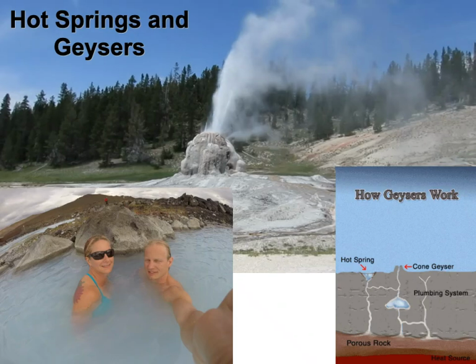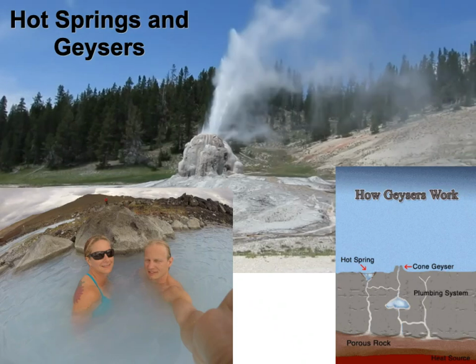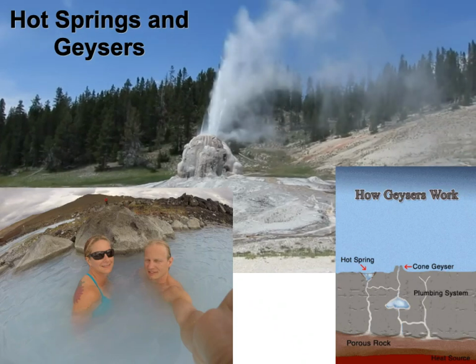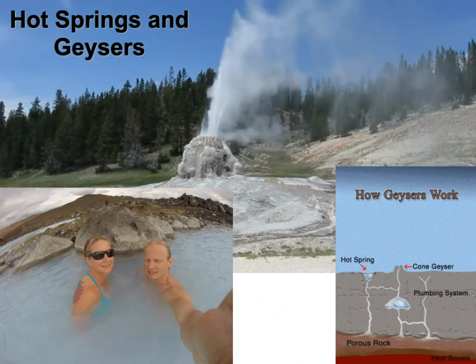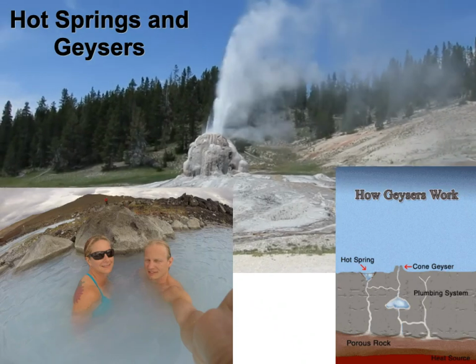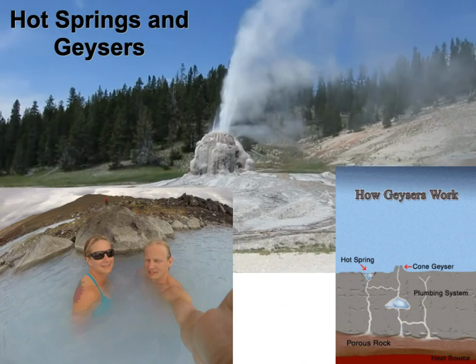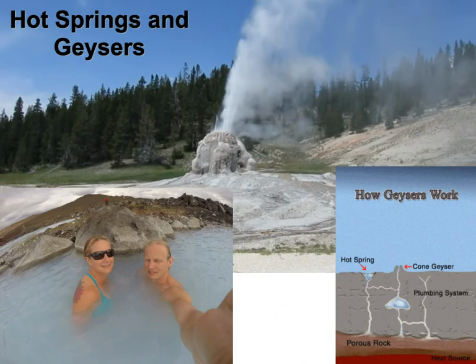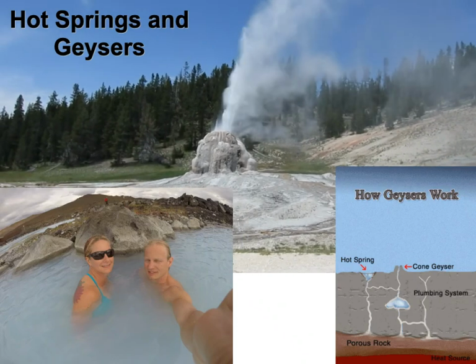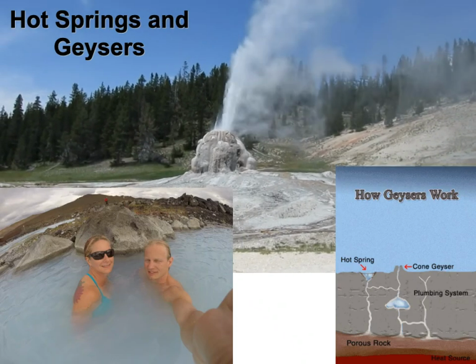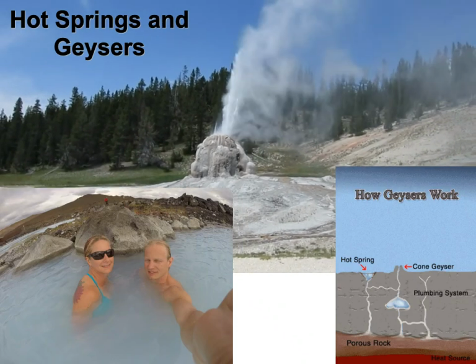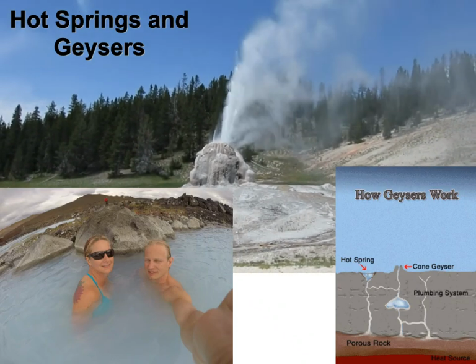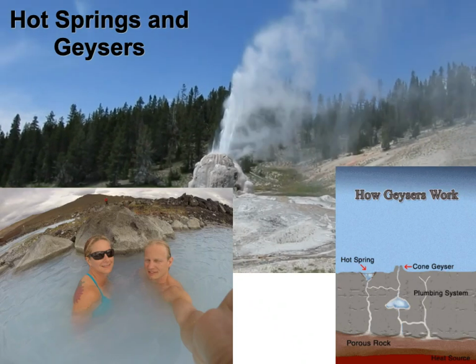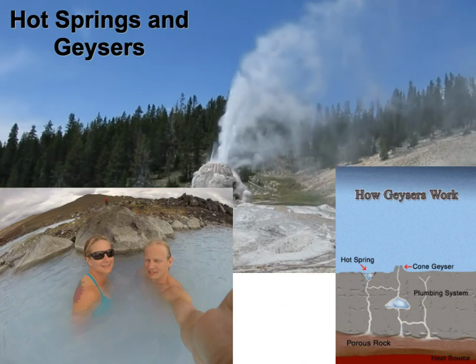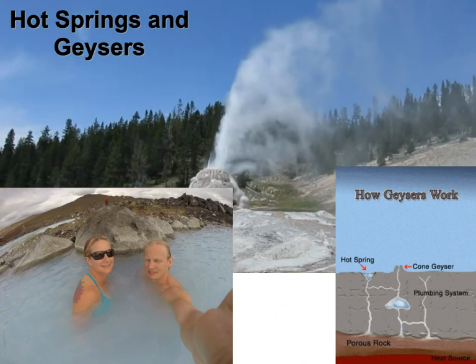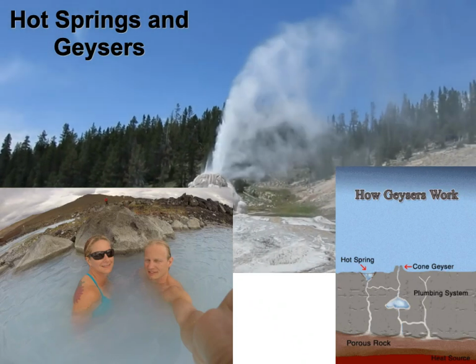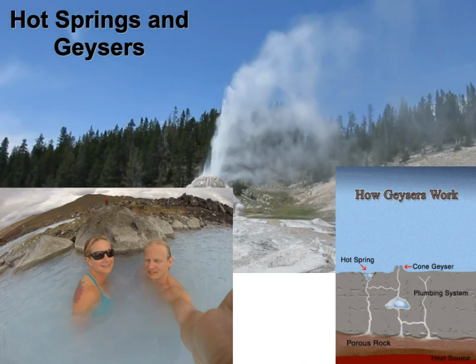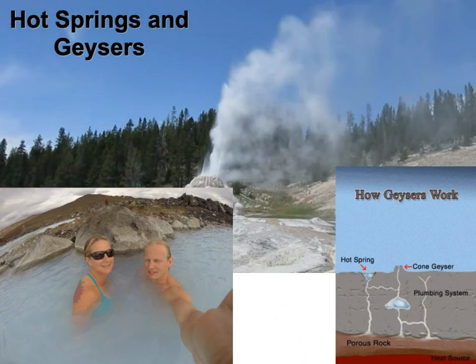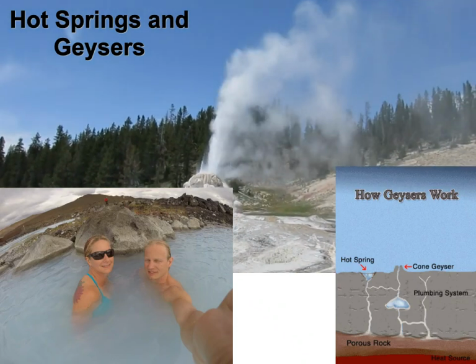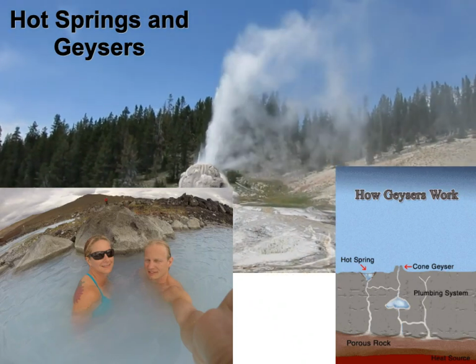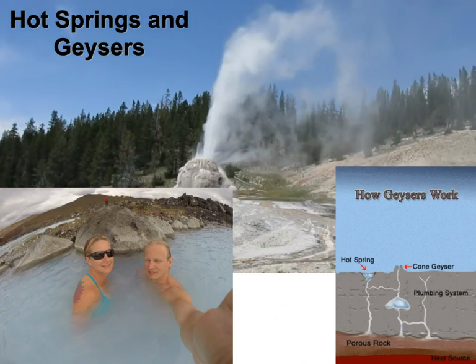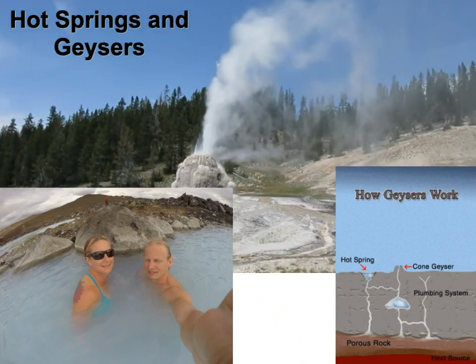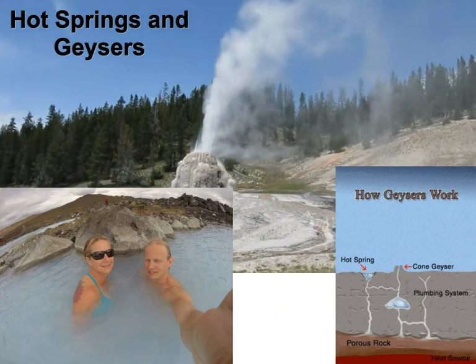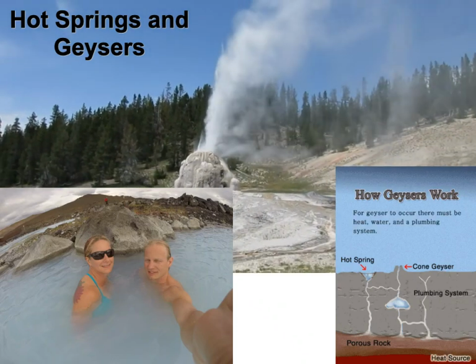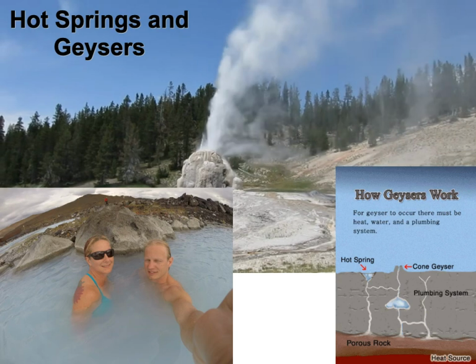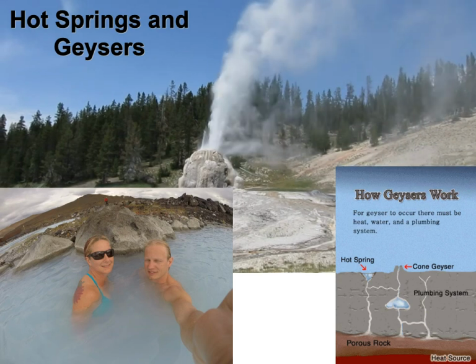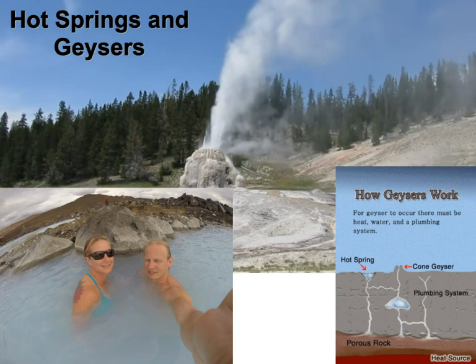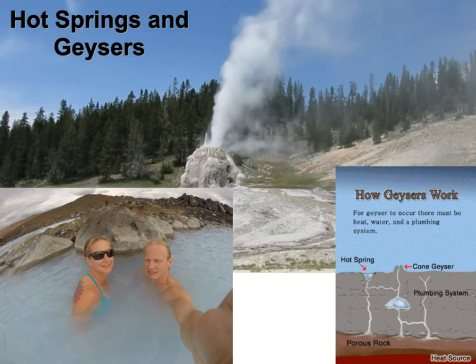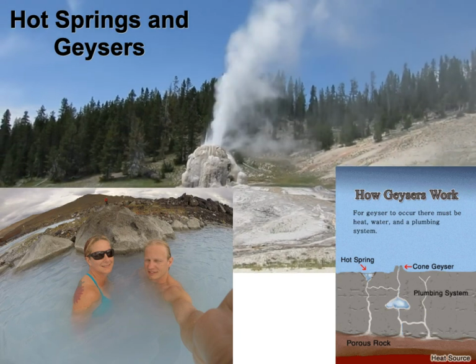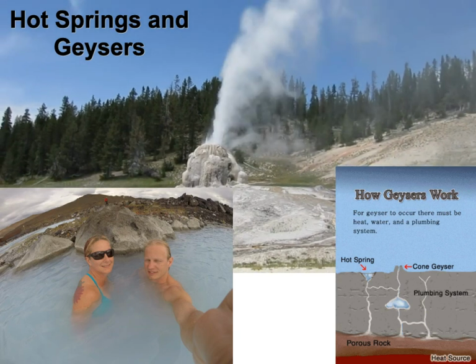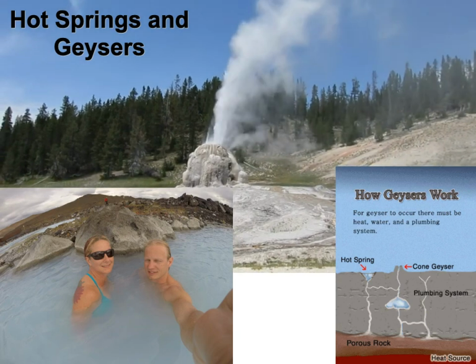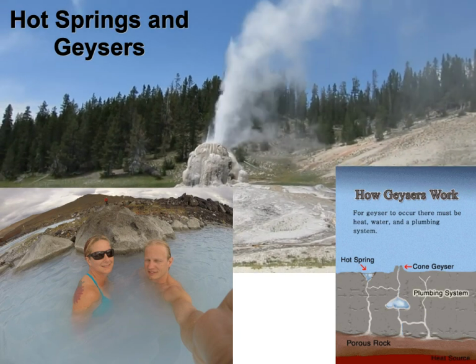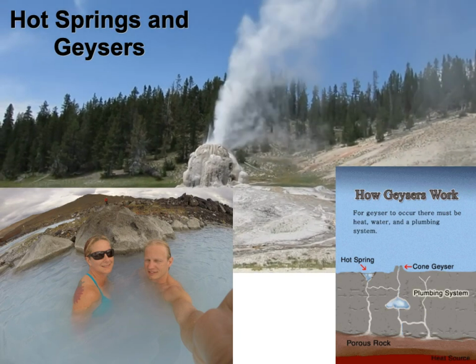Okay, so if you pull up the groundwater lecture 2 quiz question, it's about caves. We're going to talk about that stuff right now.